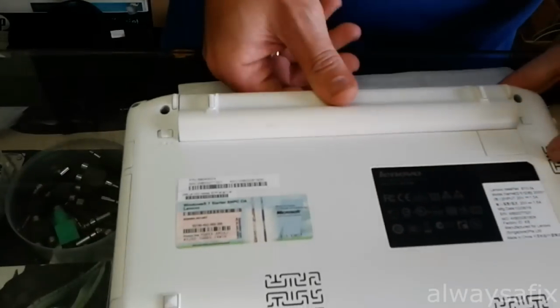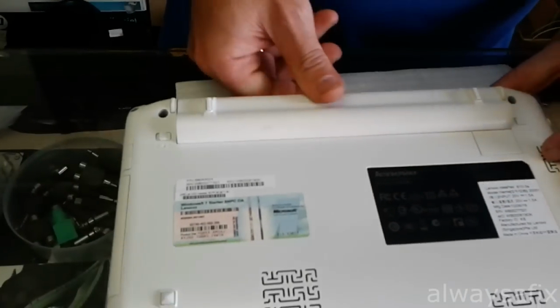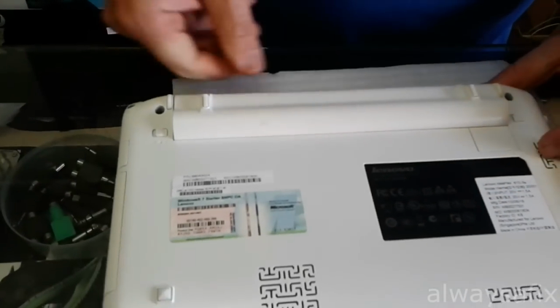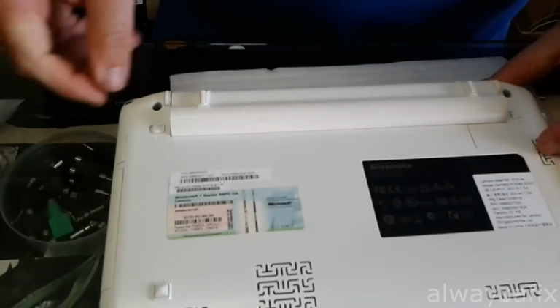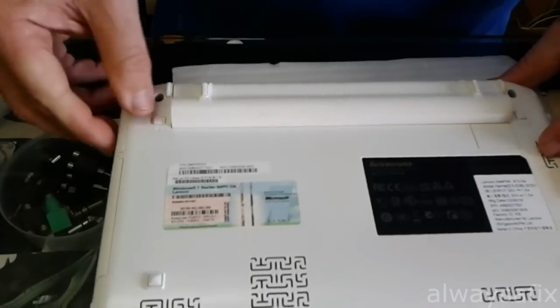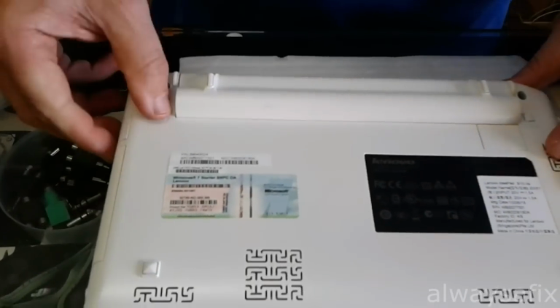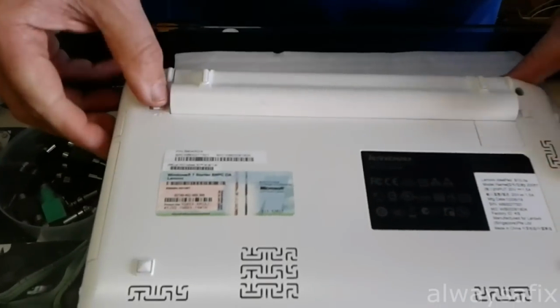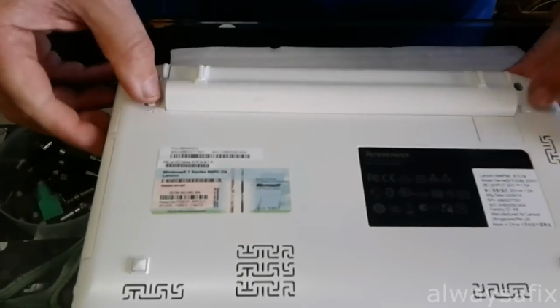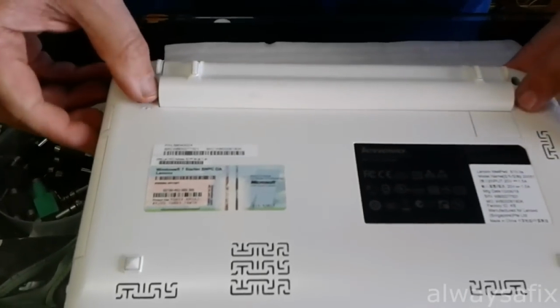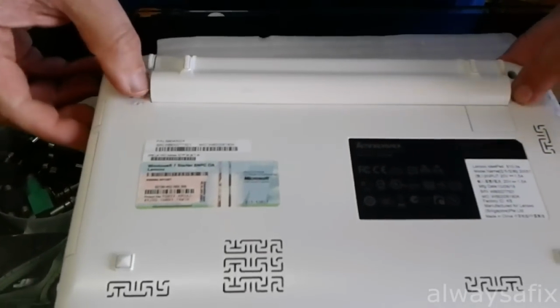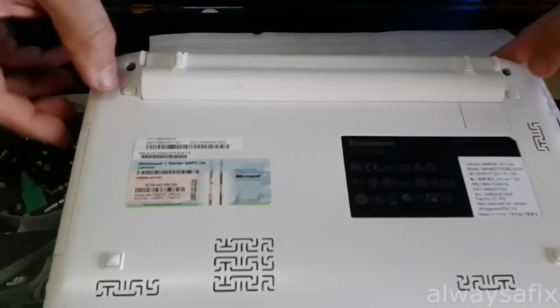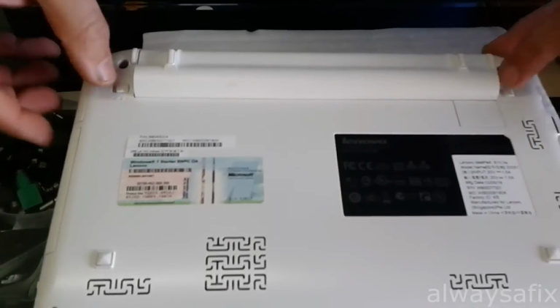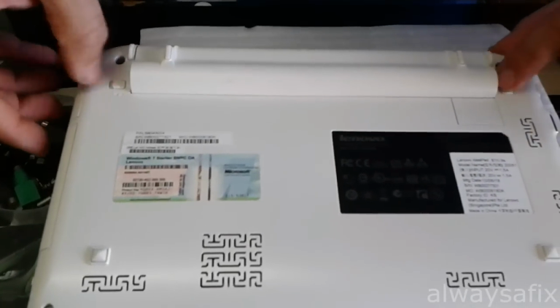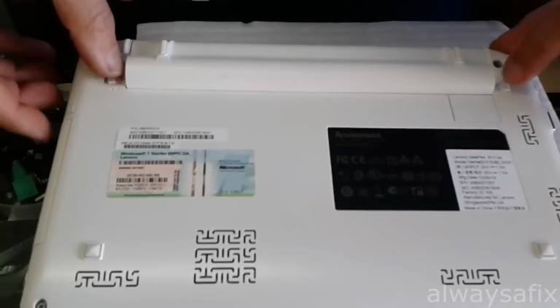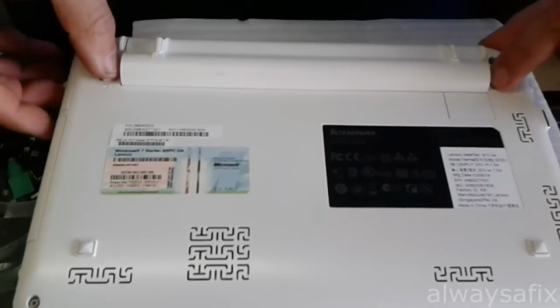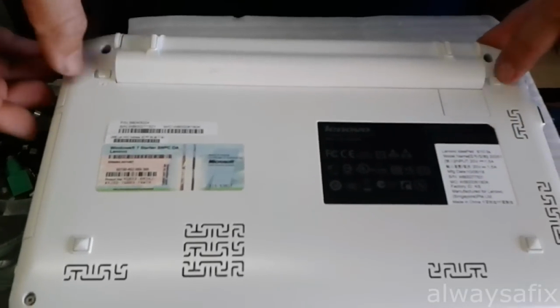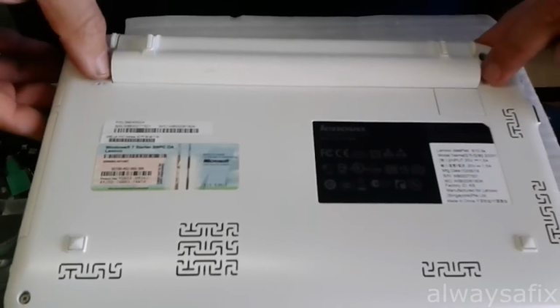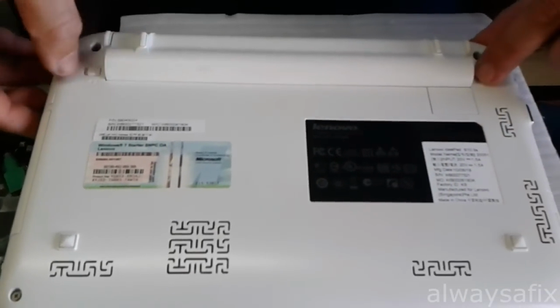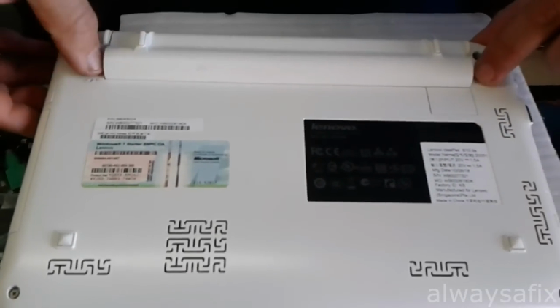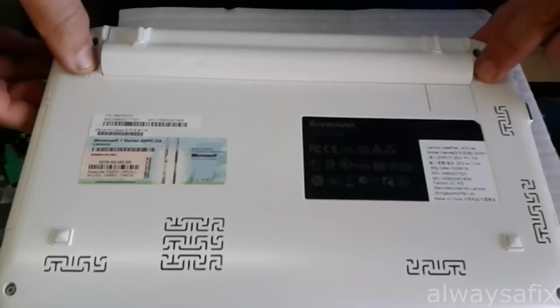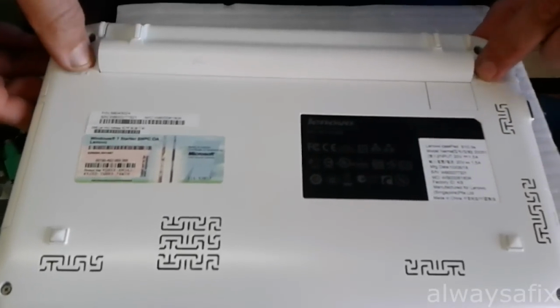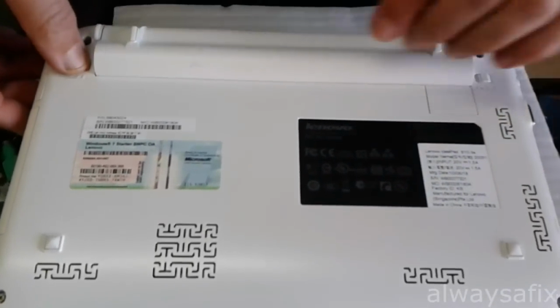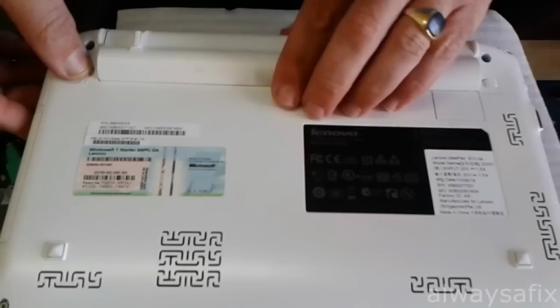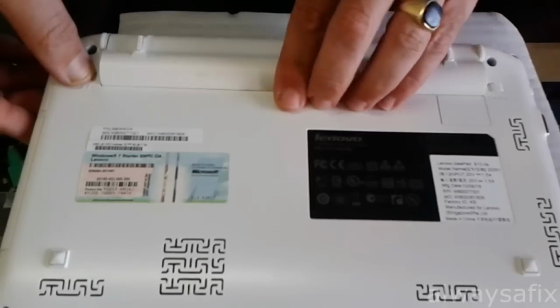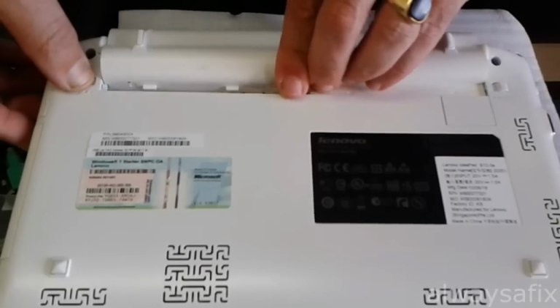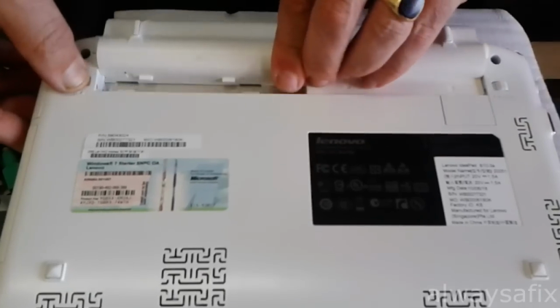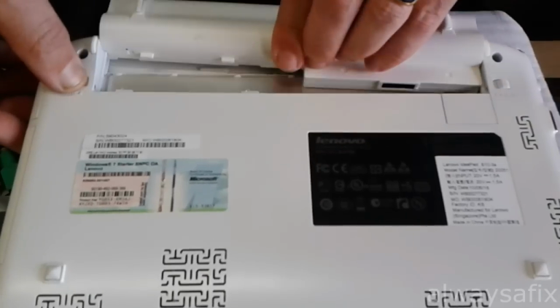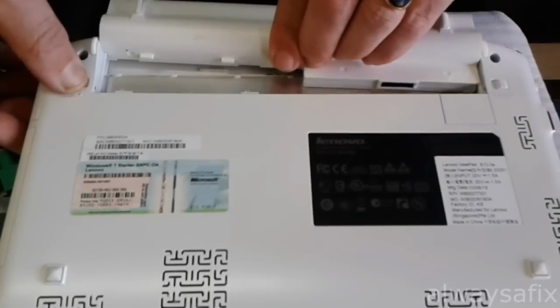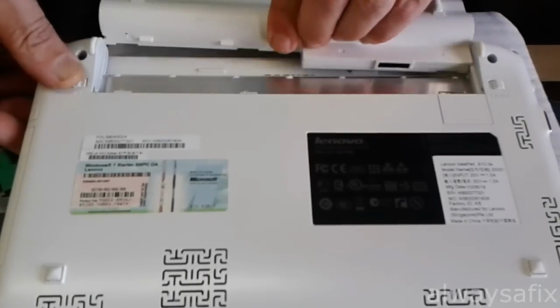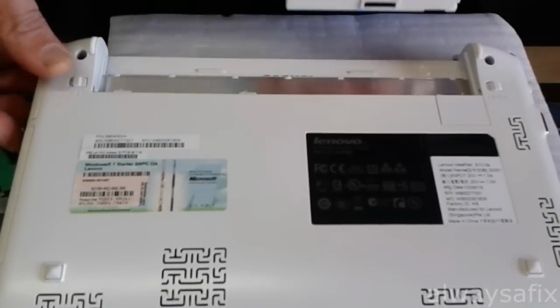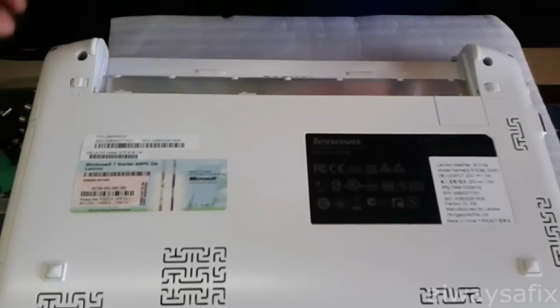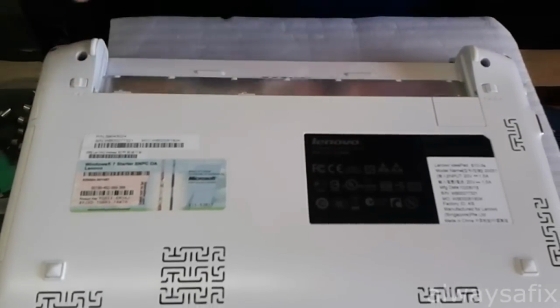So, start off by pulling these two tabs to the side to release your battery.